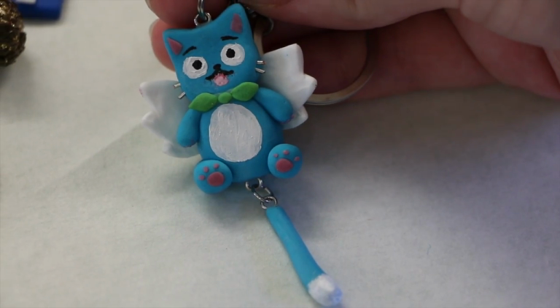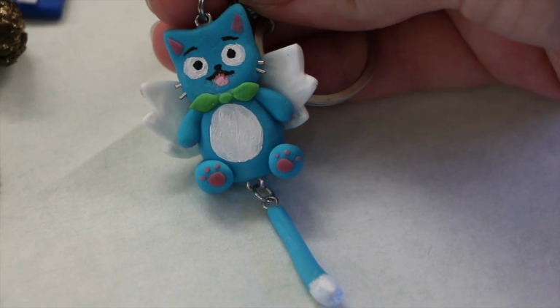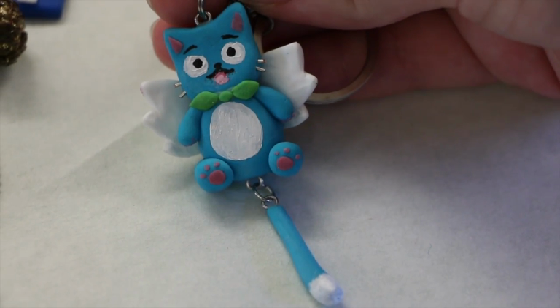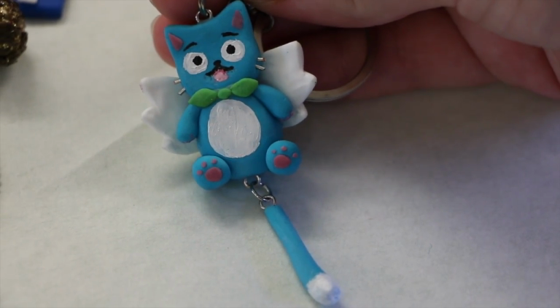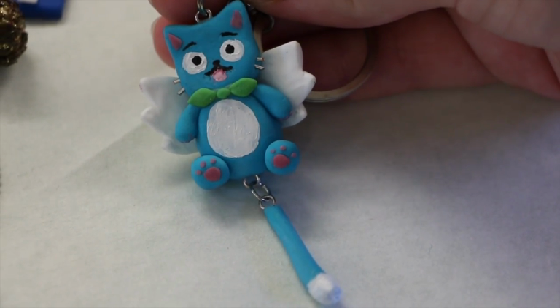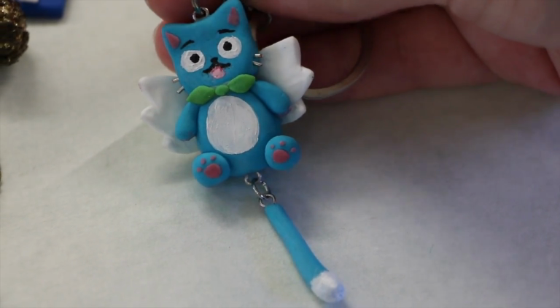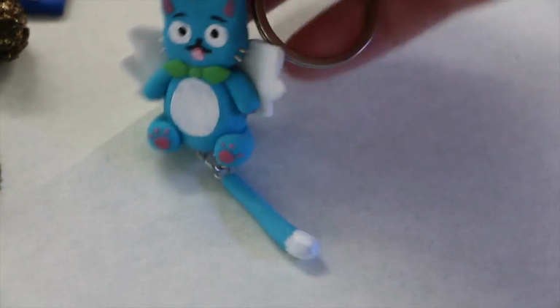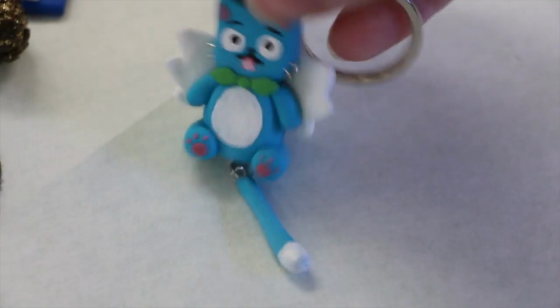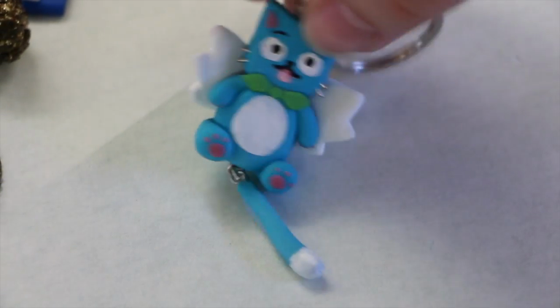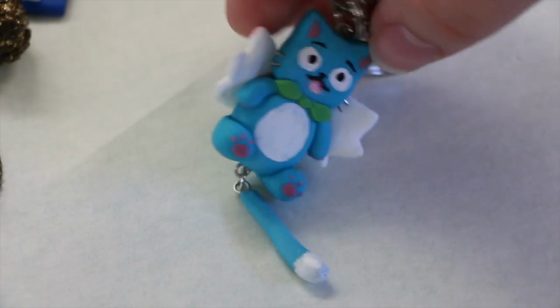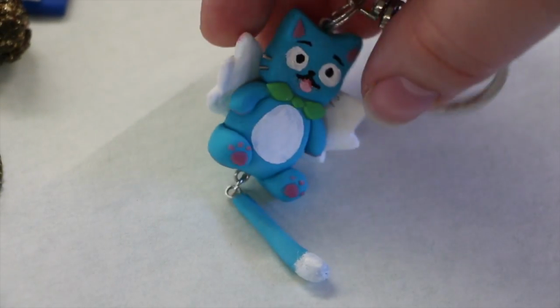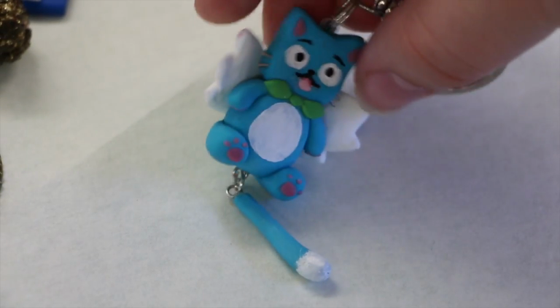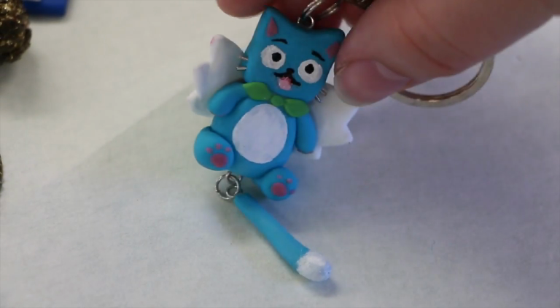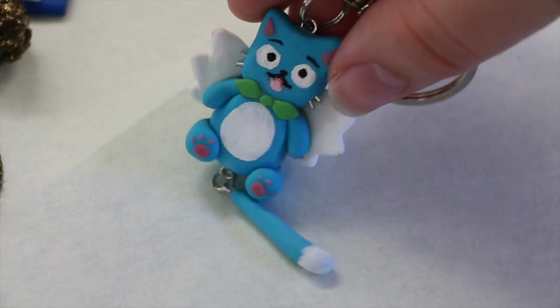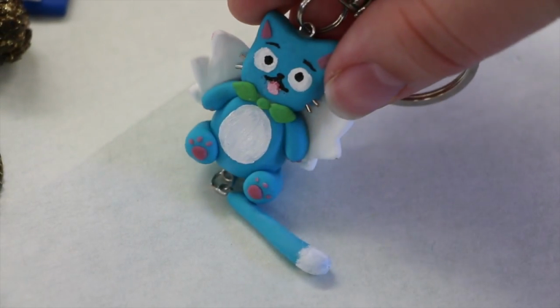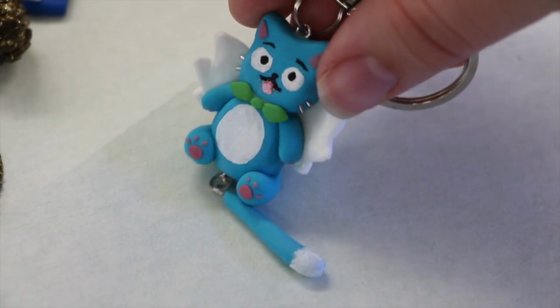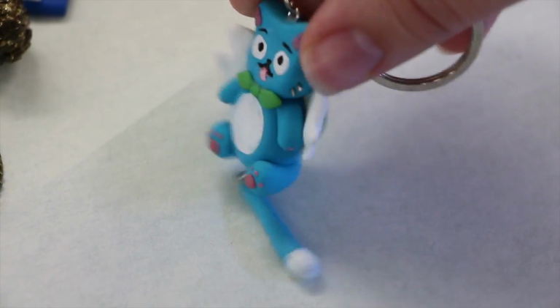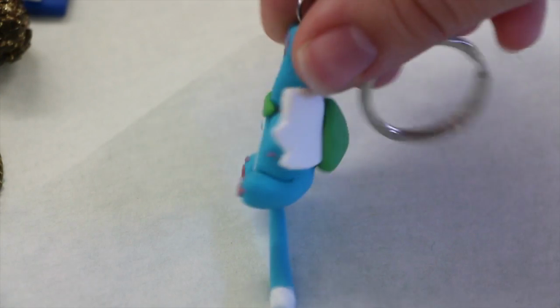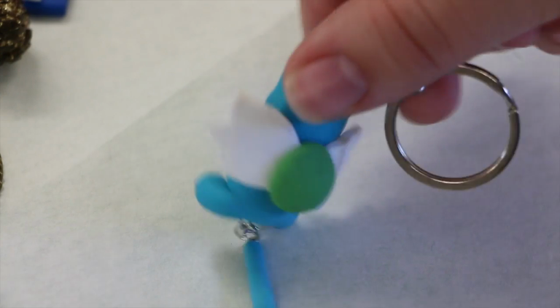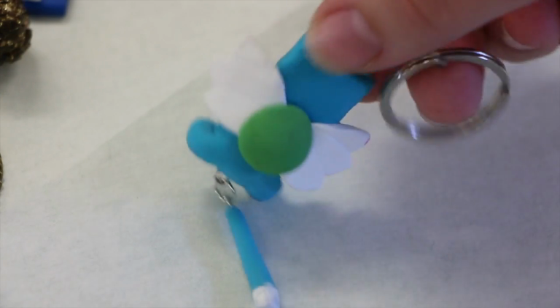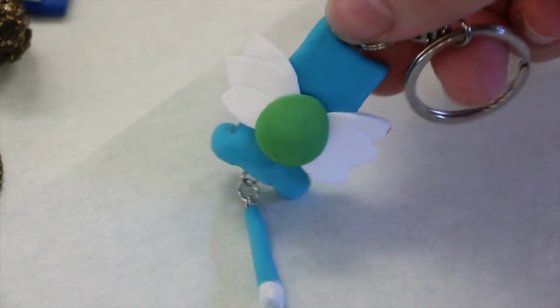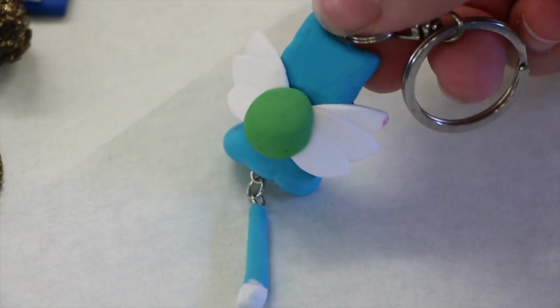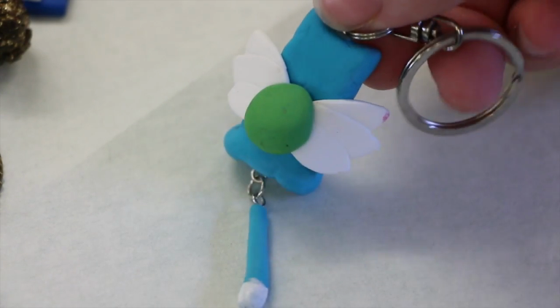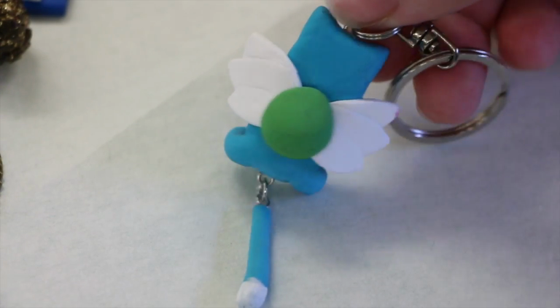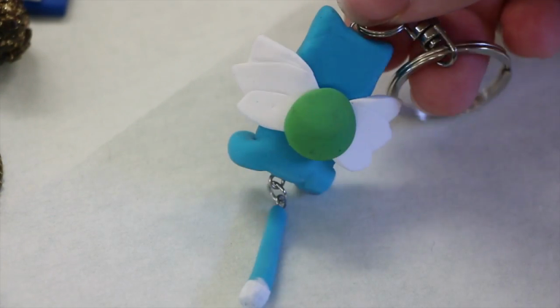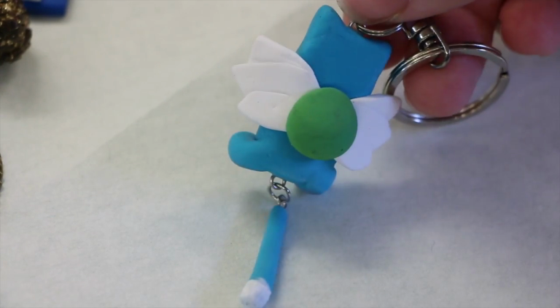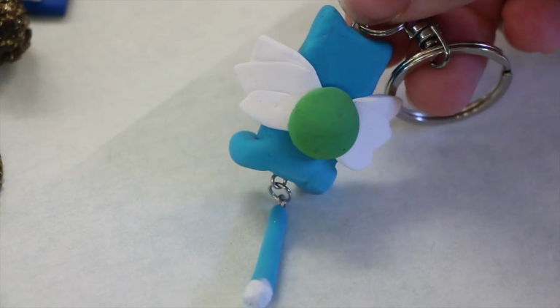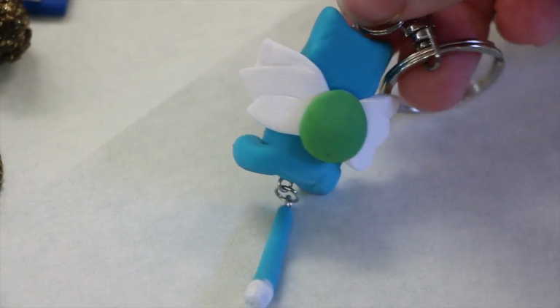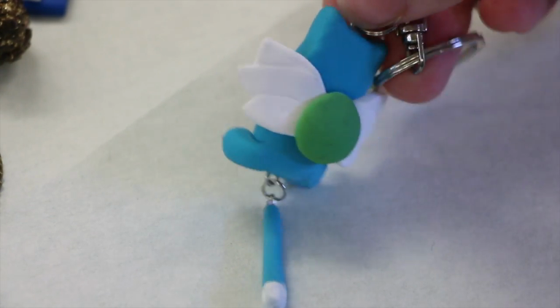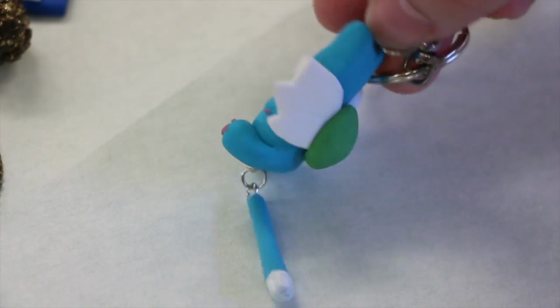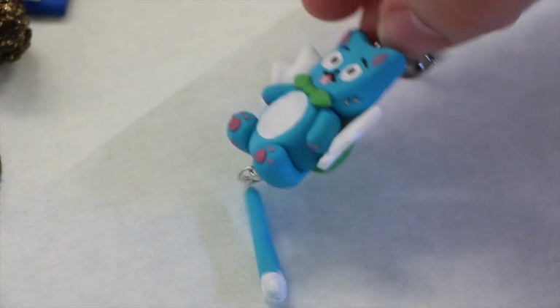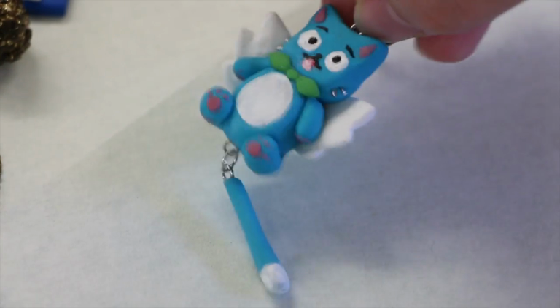Next we have Happy the flying cat from Fairy Tail and he is not glazed yet, but he will be soon.